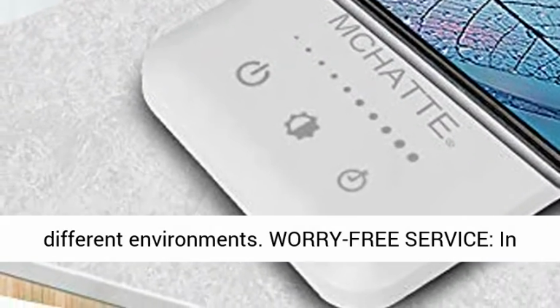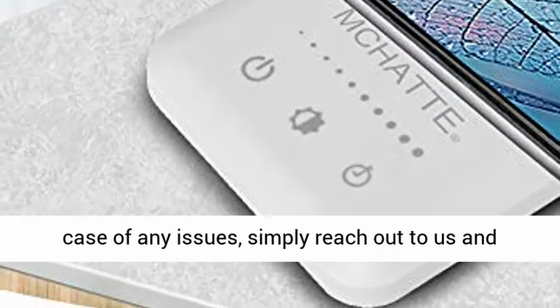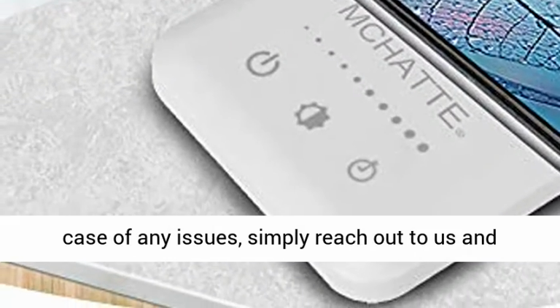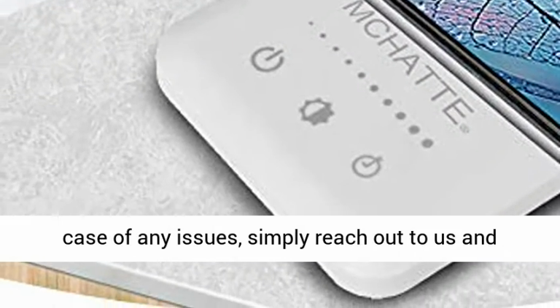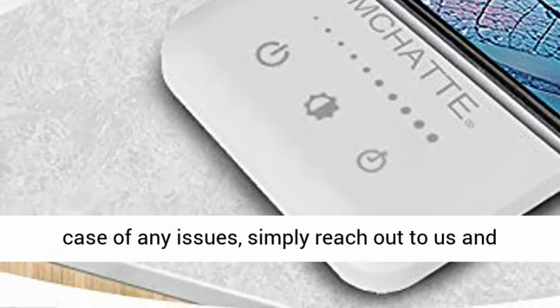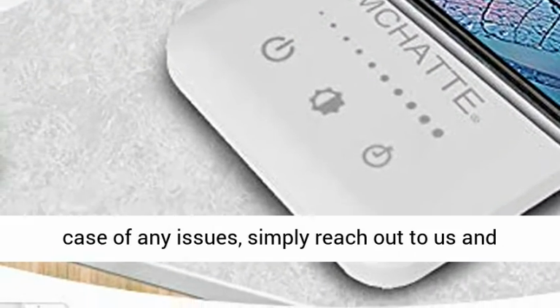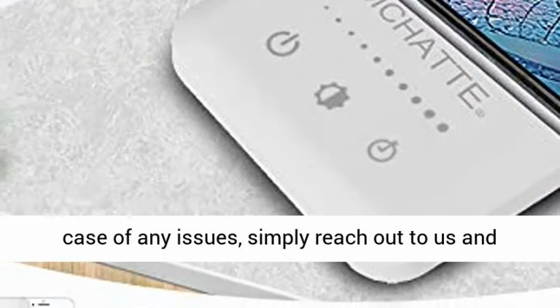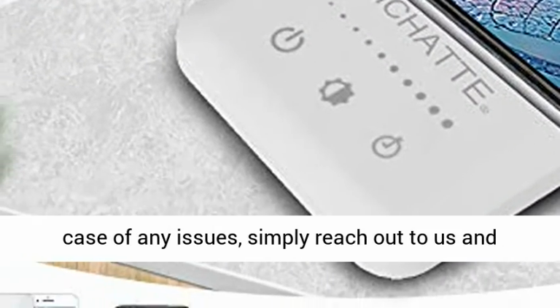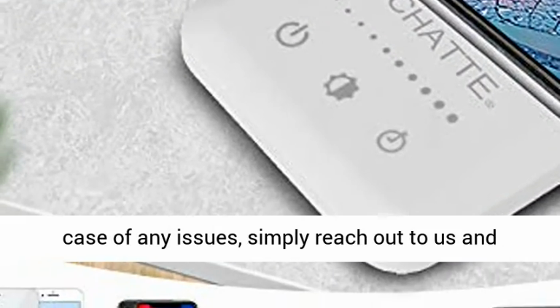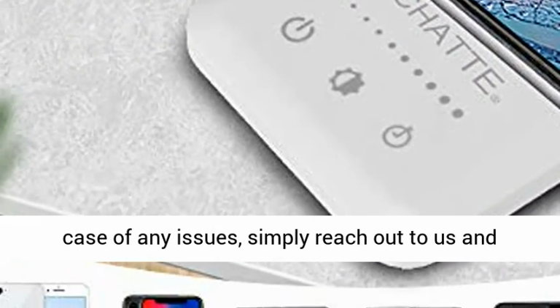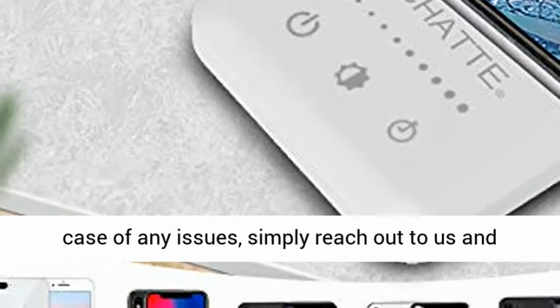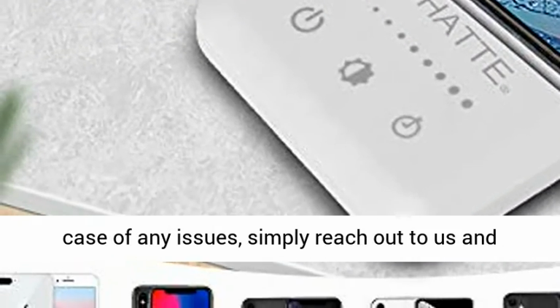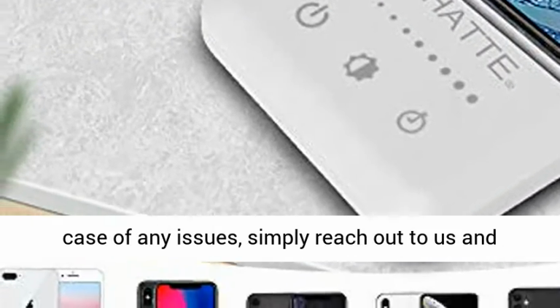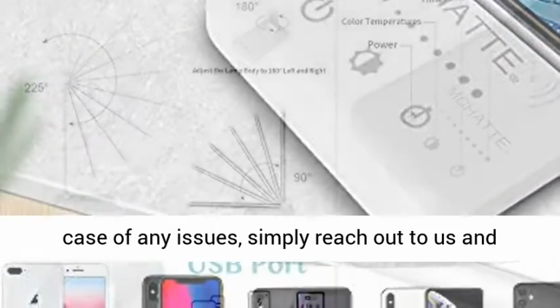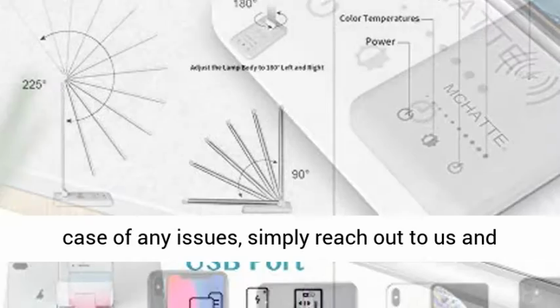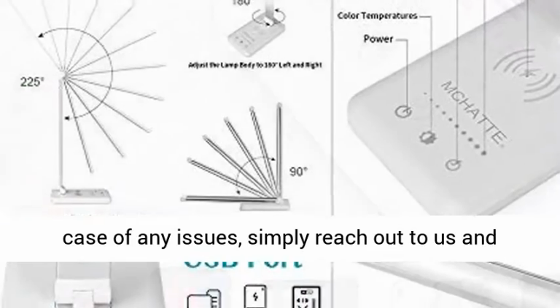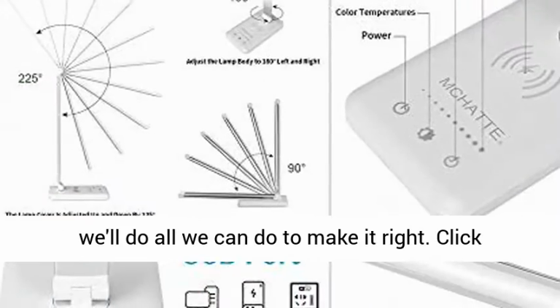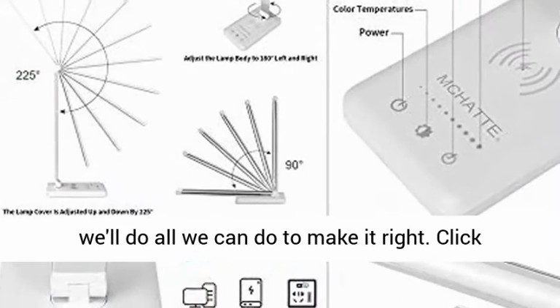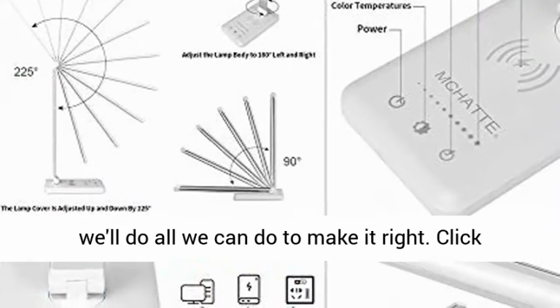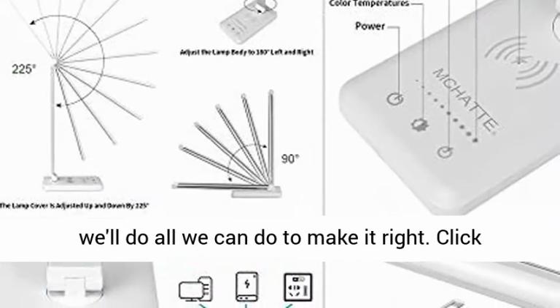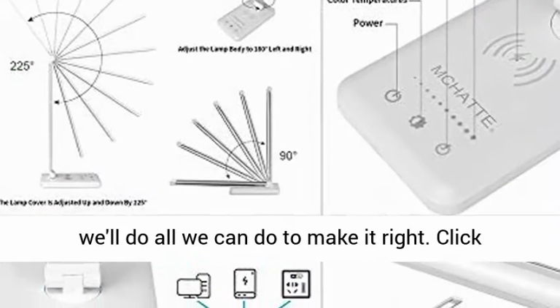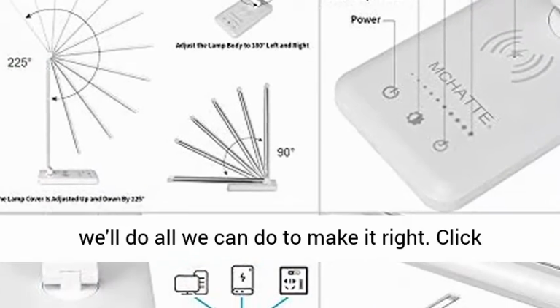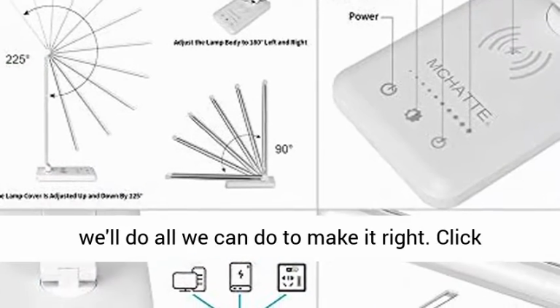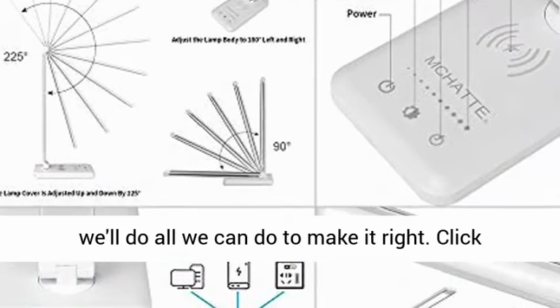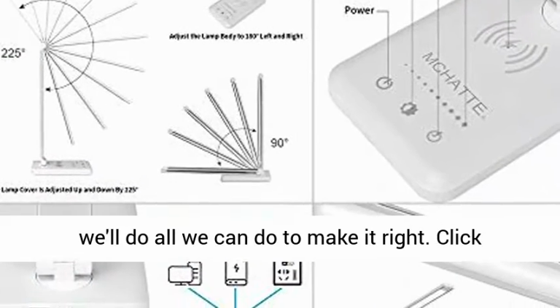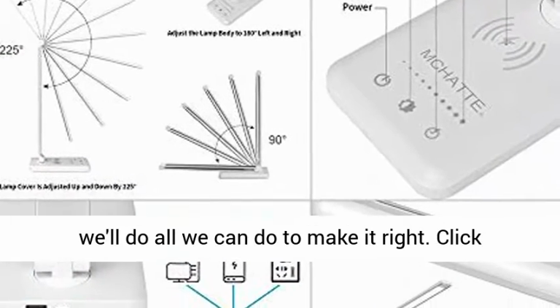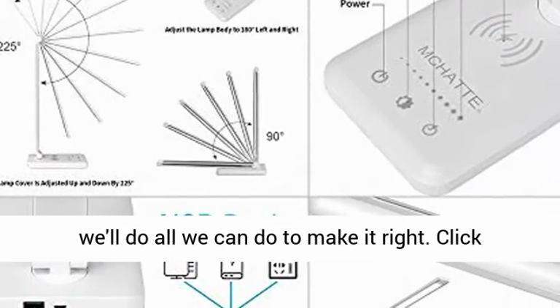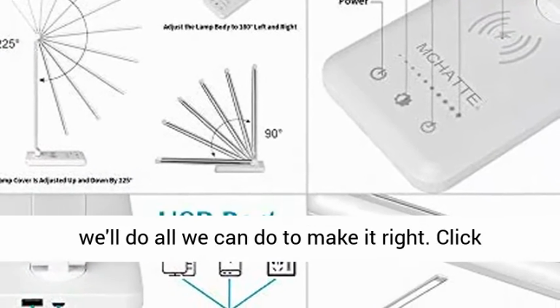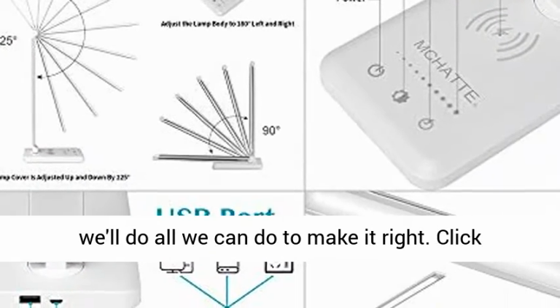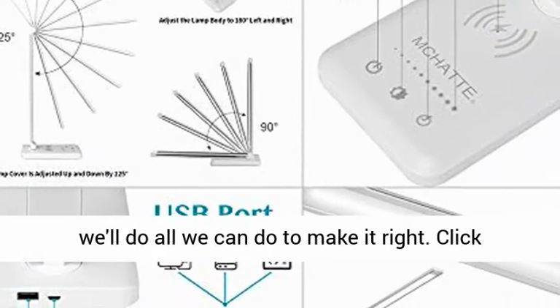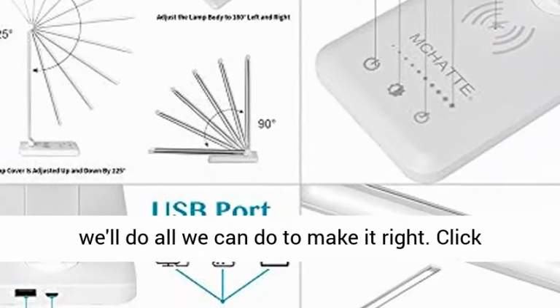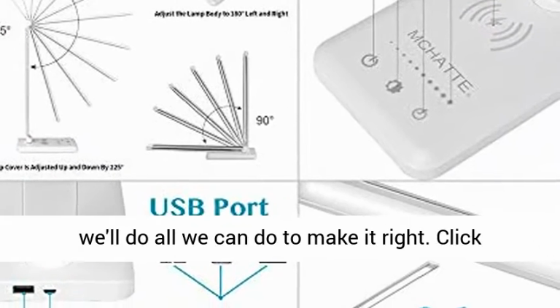Worry-free service: in case of any issues, simply reach out to us and we'll do all we can to make it right.